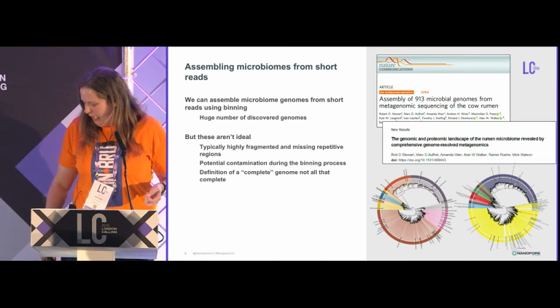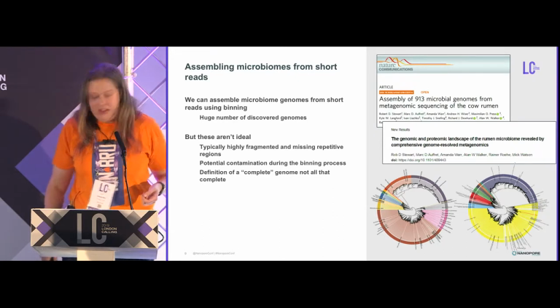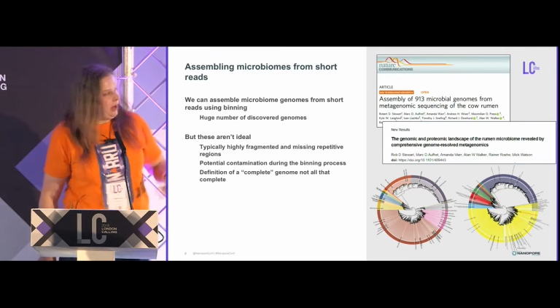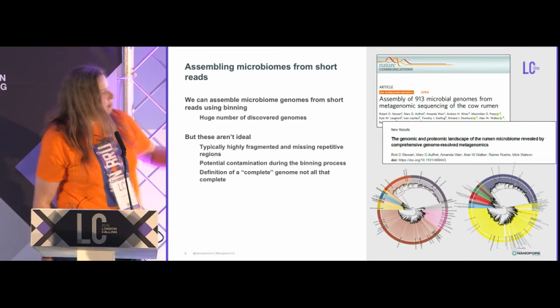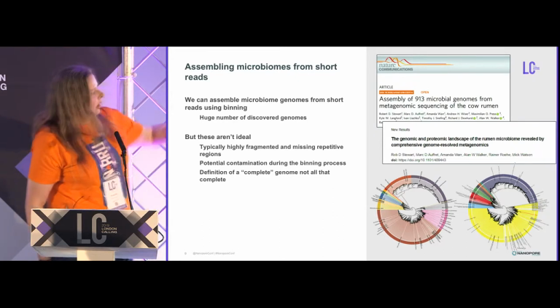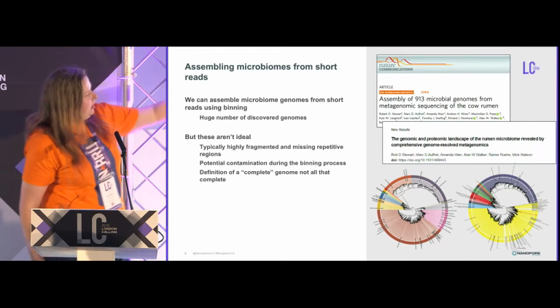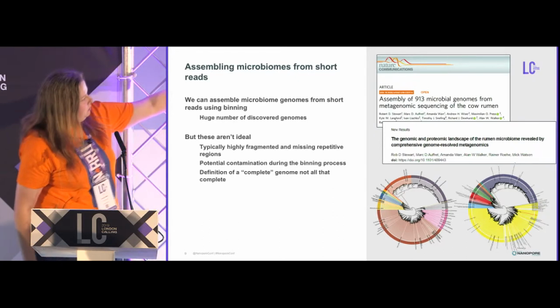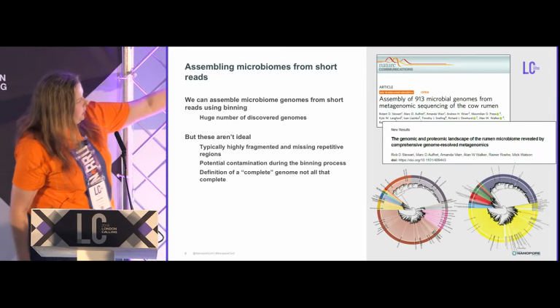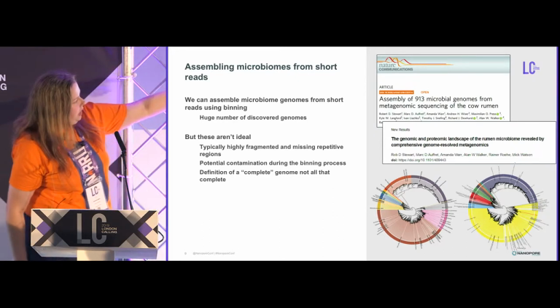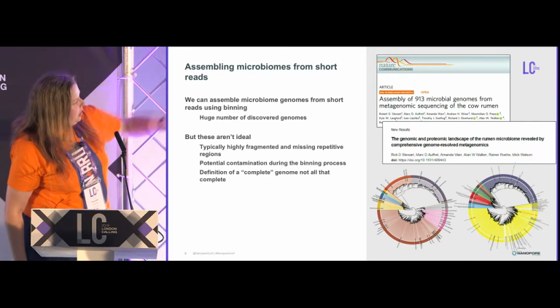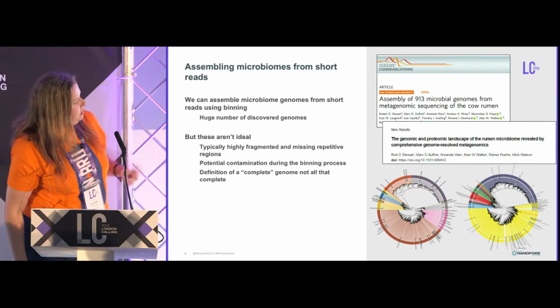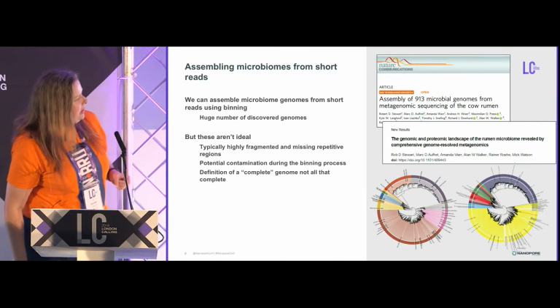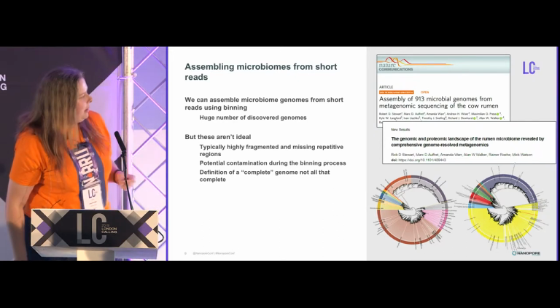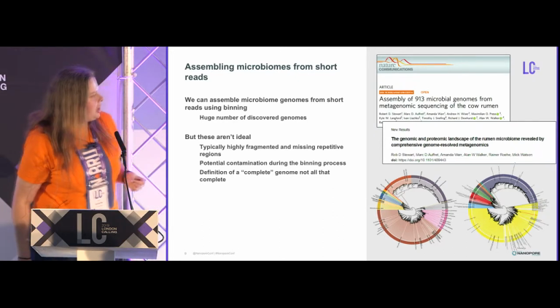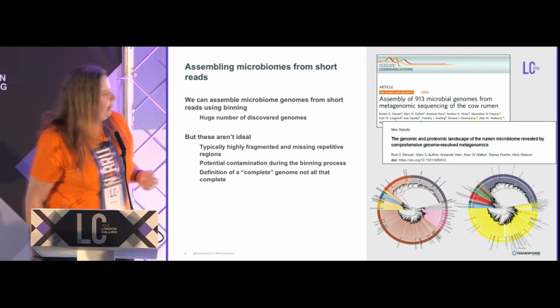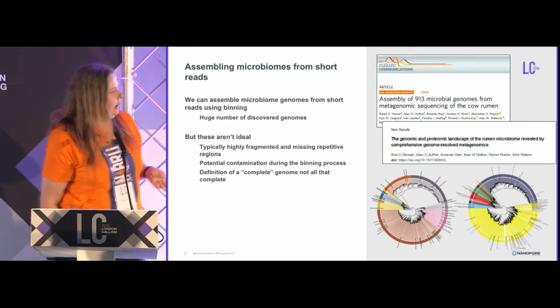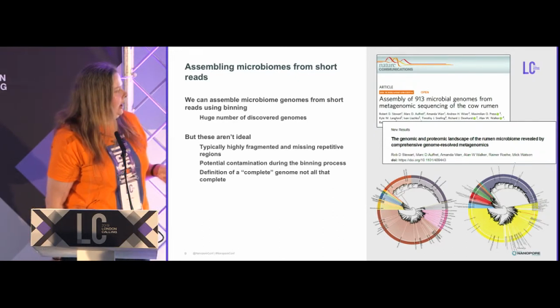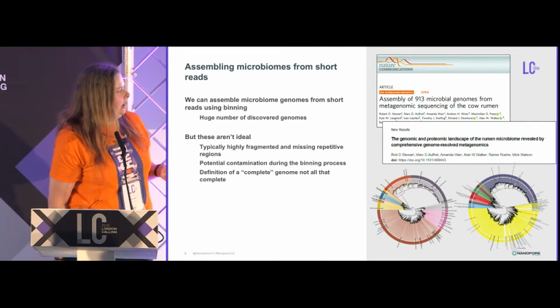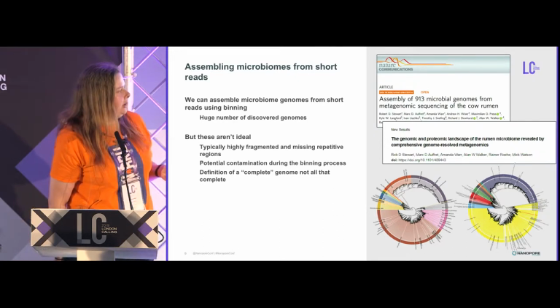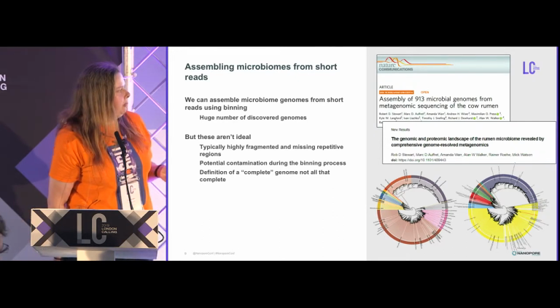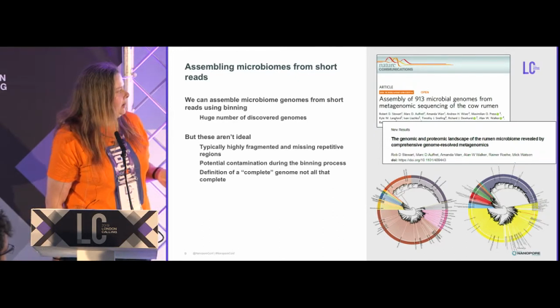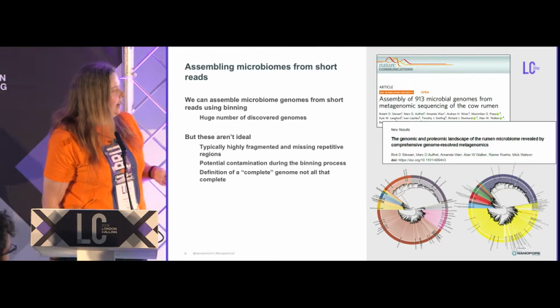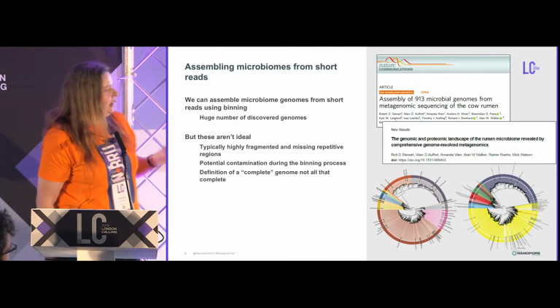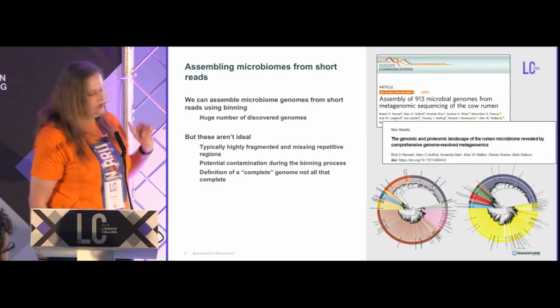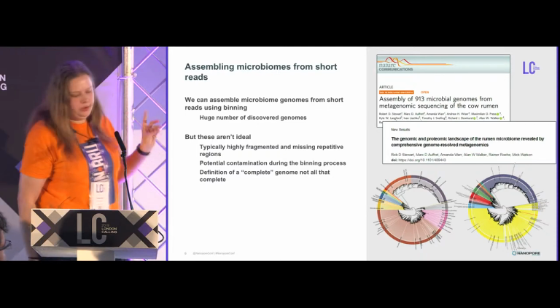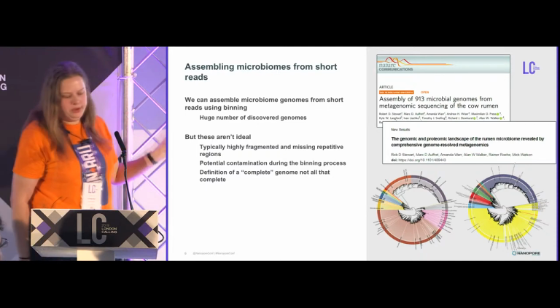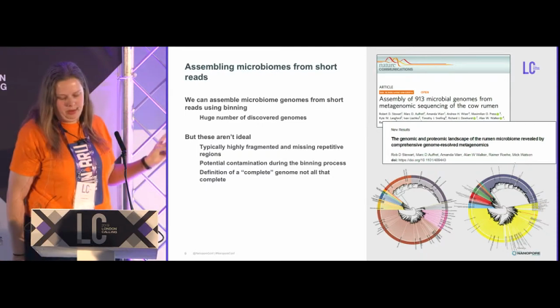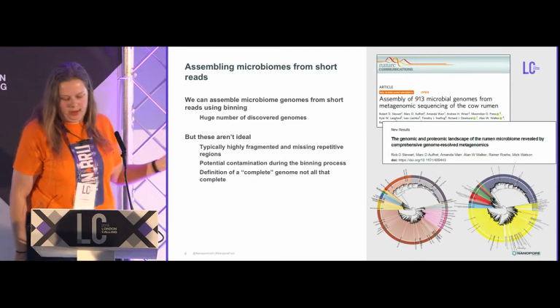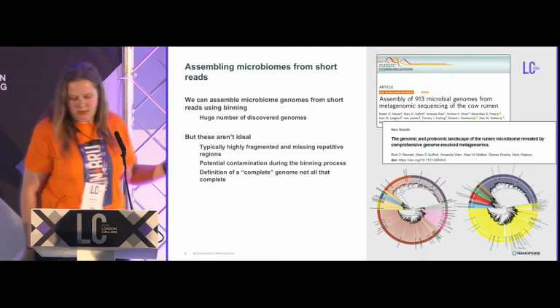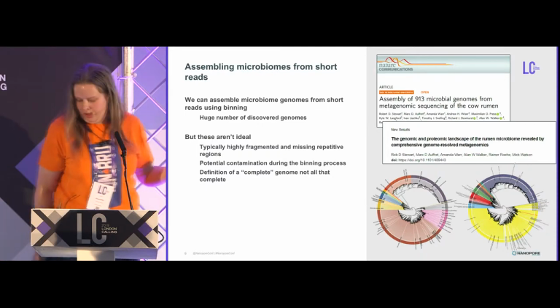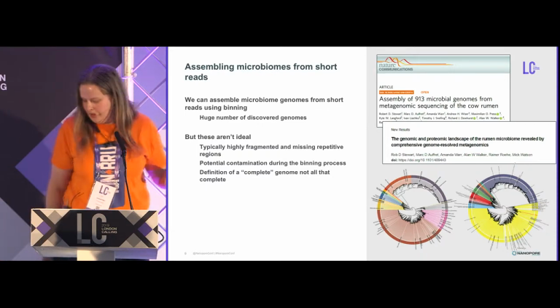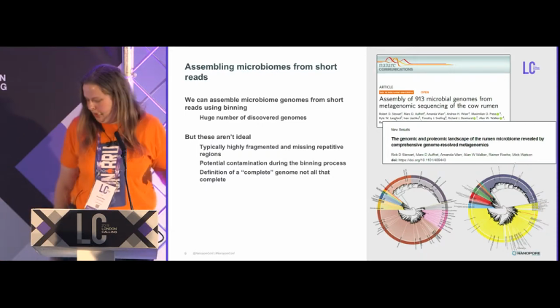This paper at the bottom is about to come out in Nature Biotechnology, and it does include some of the work I'm talking about today.